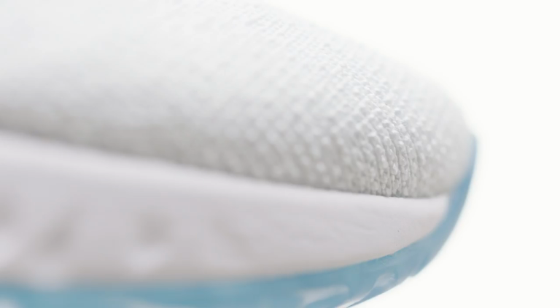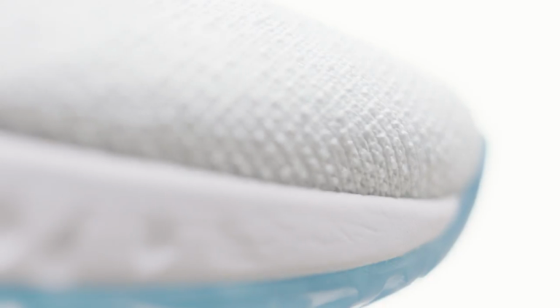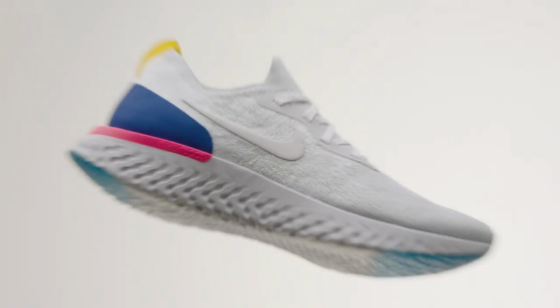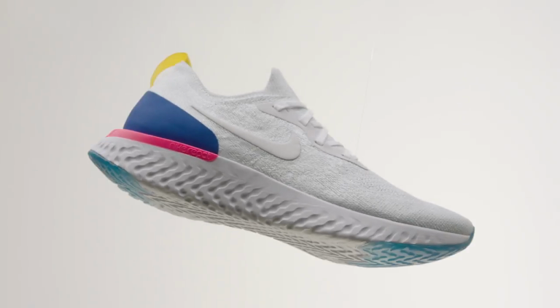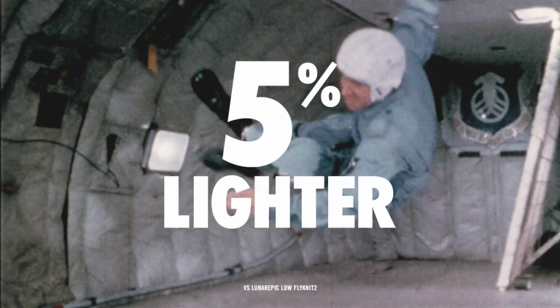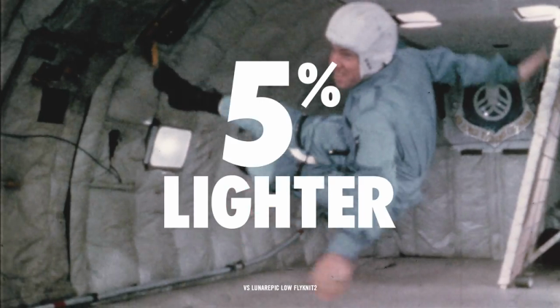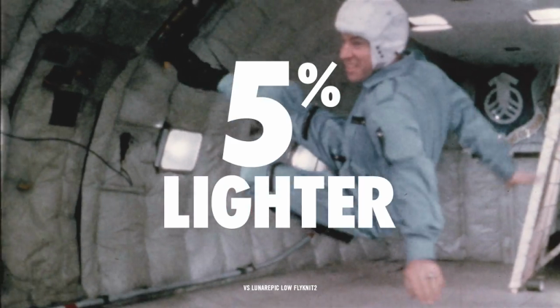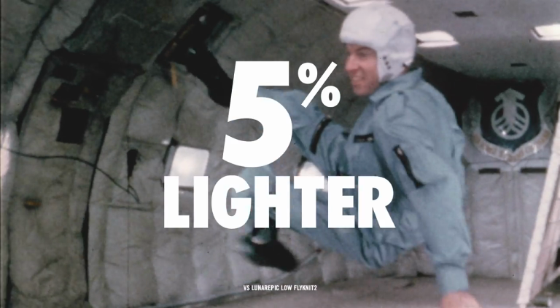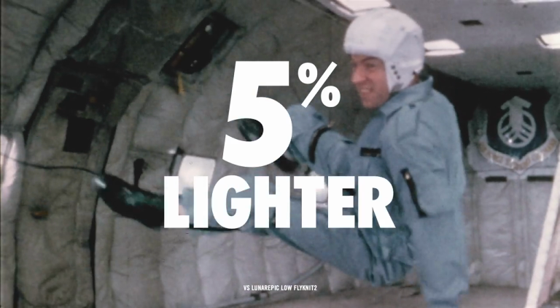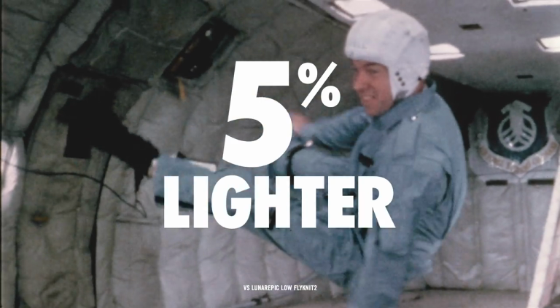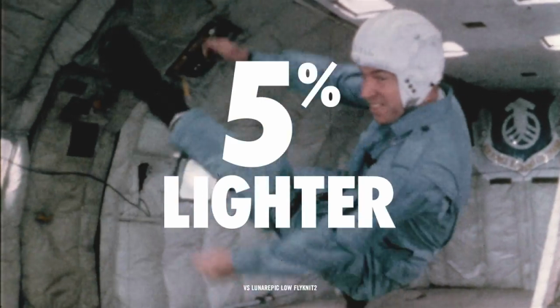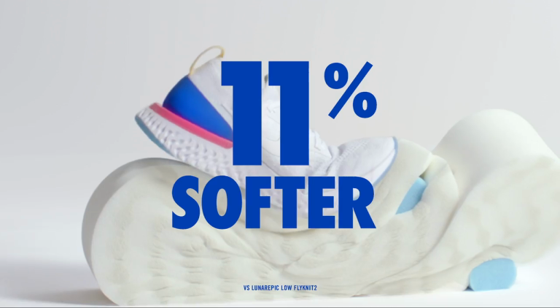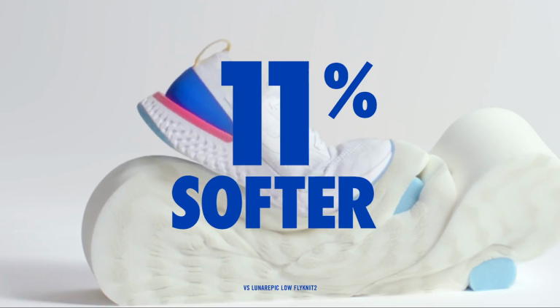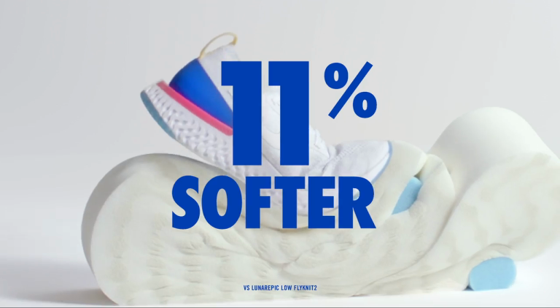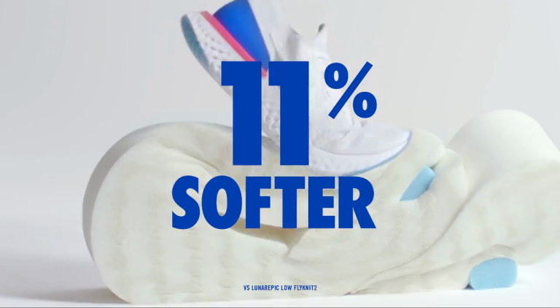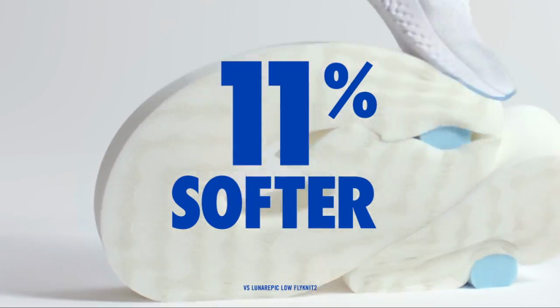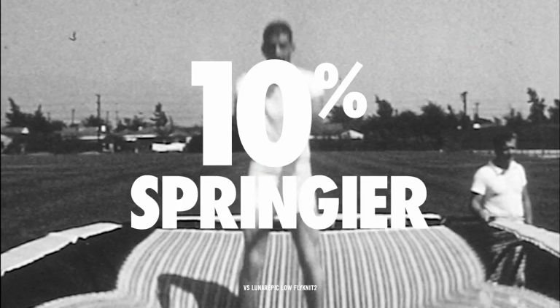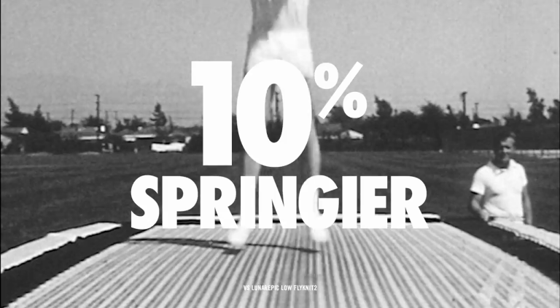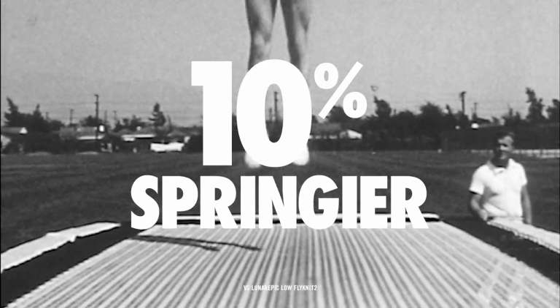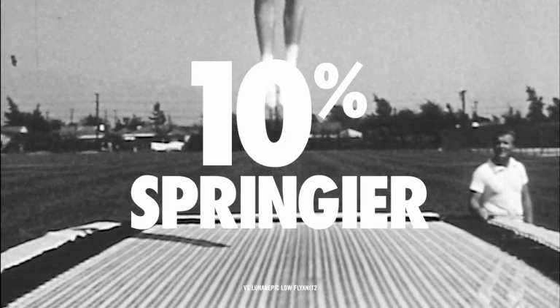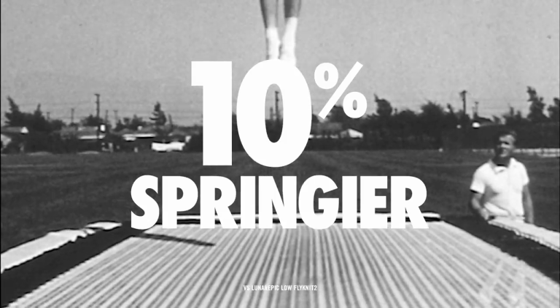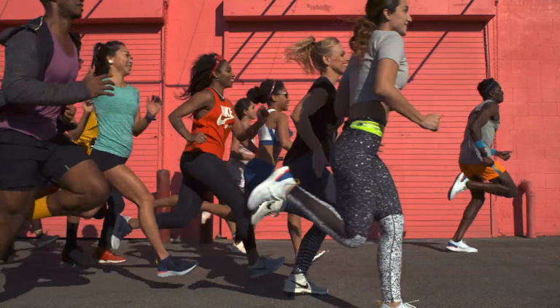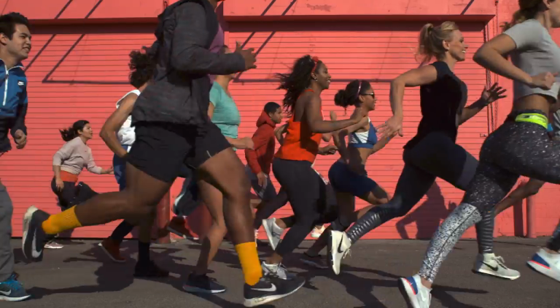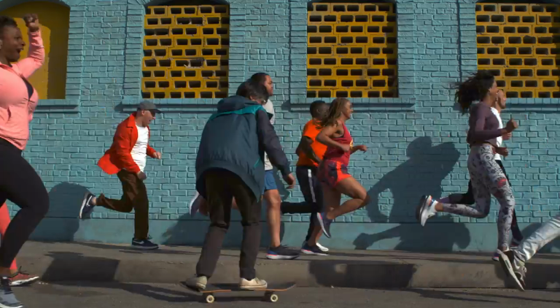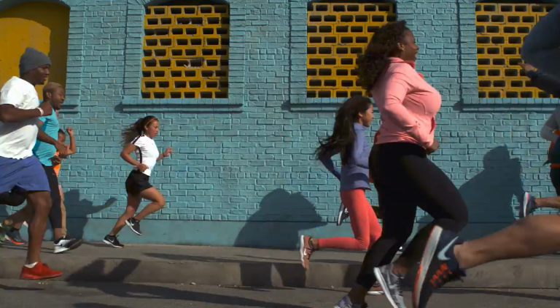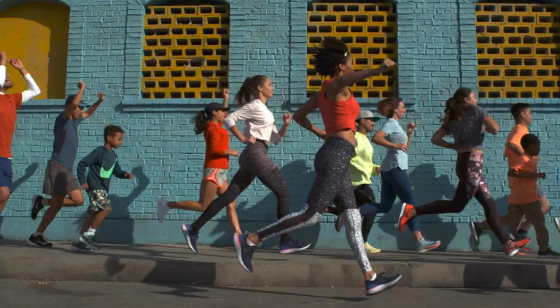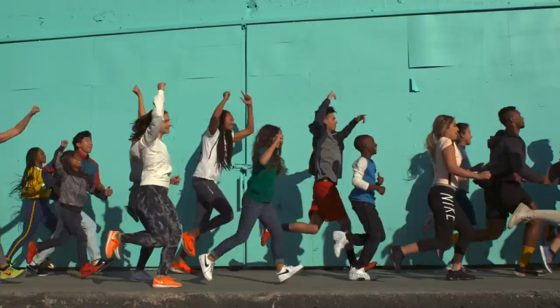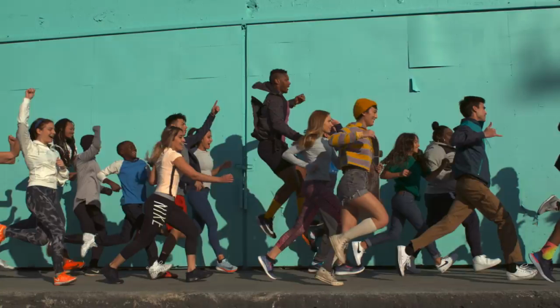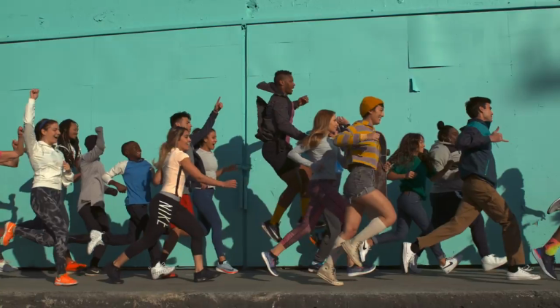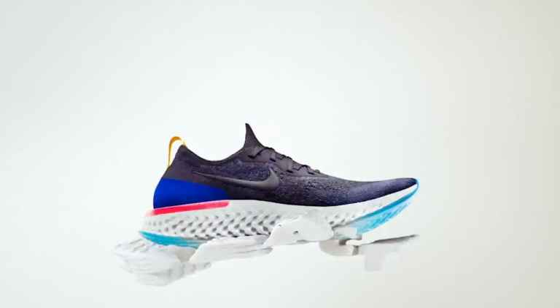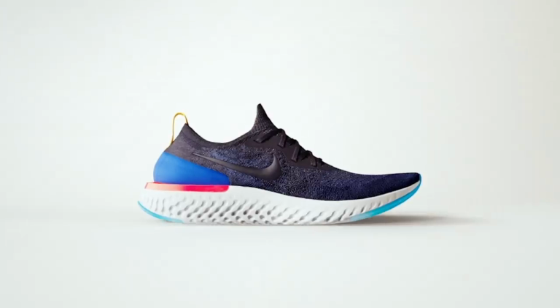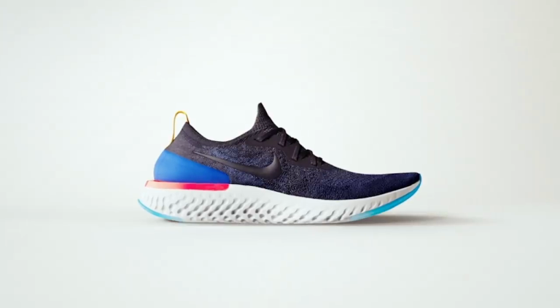What you end up with is this sleek, crazy light shoe with these soft springy characteristics. It will take you completely by surprise.